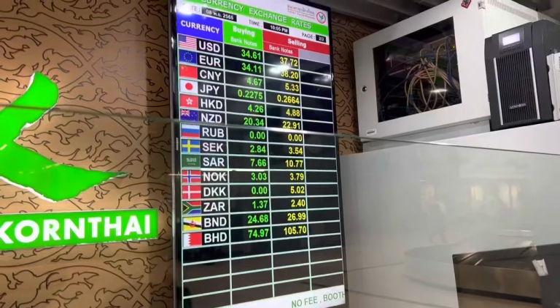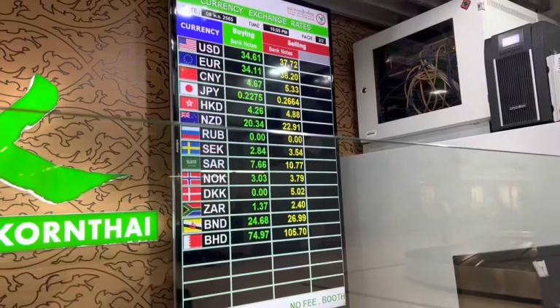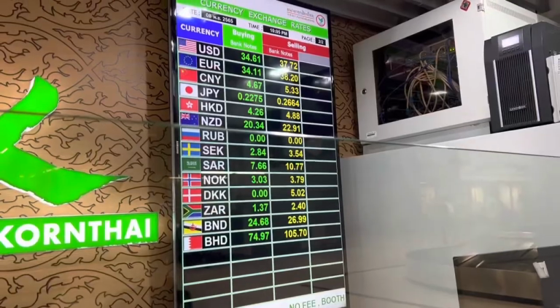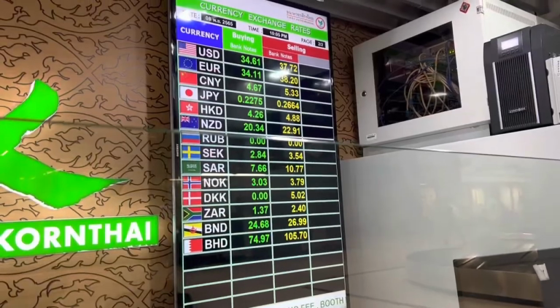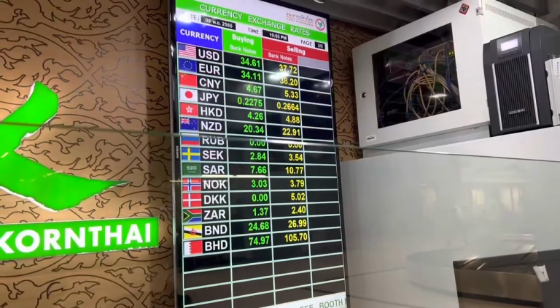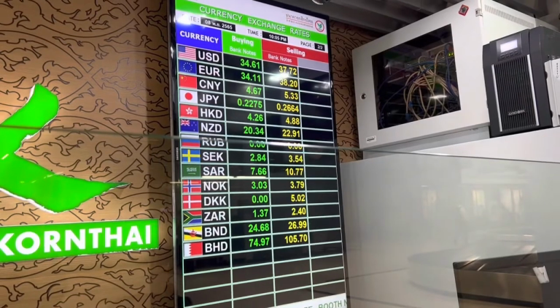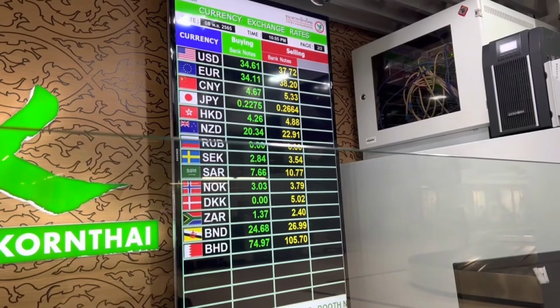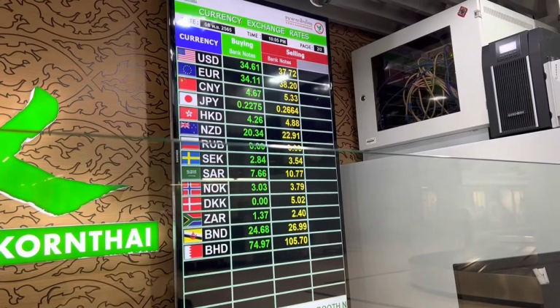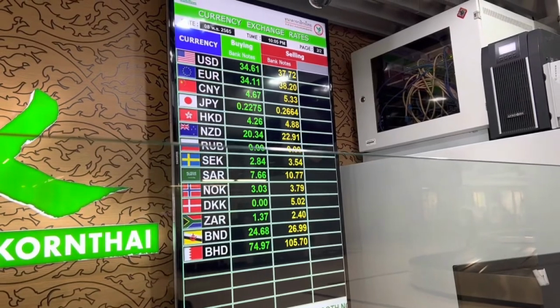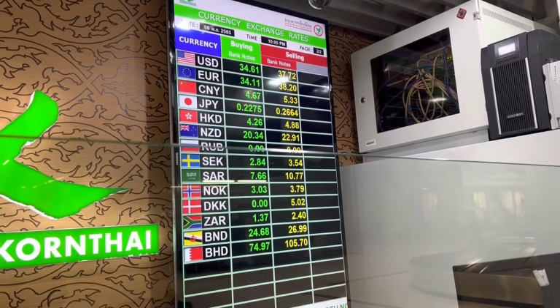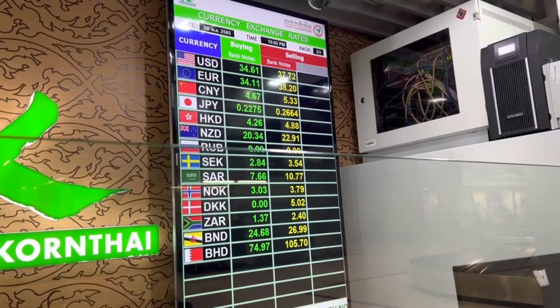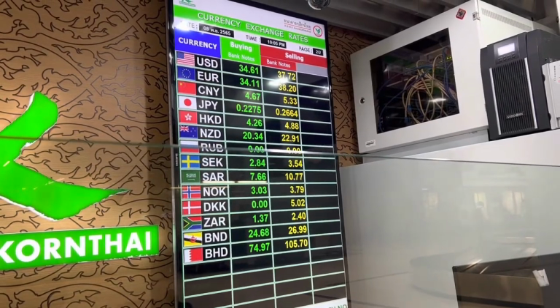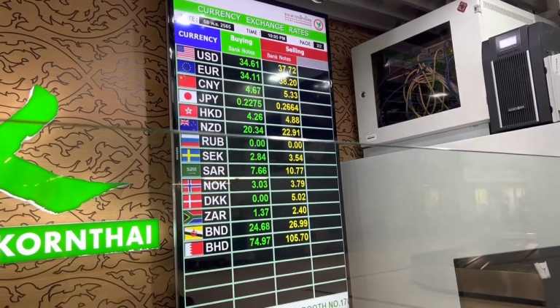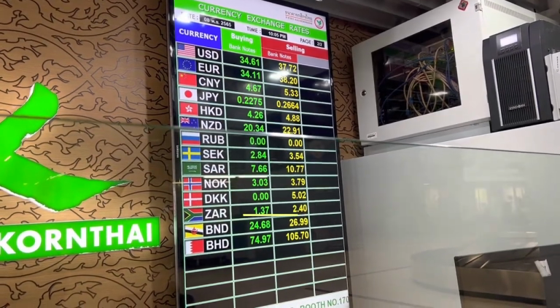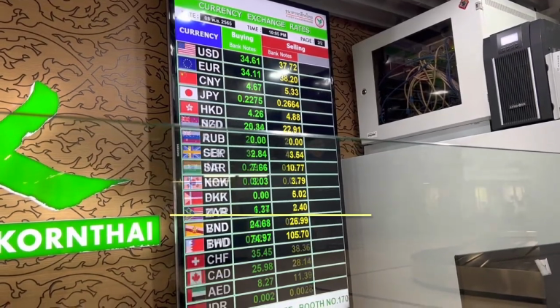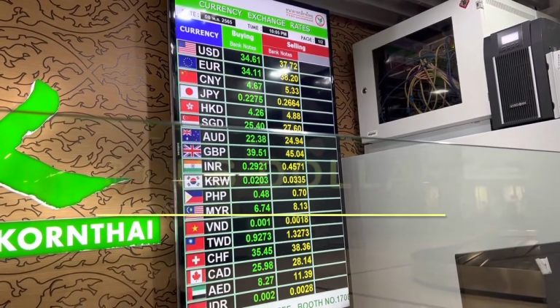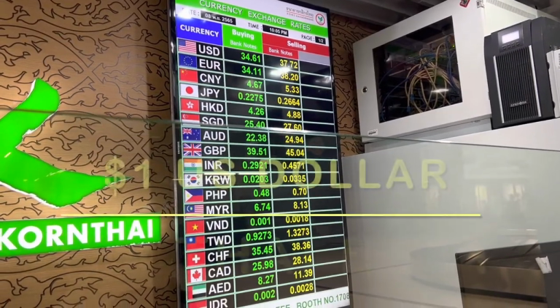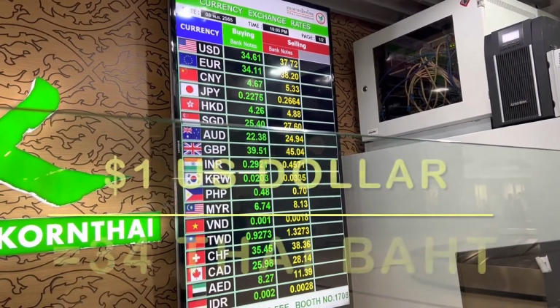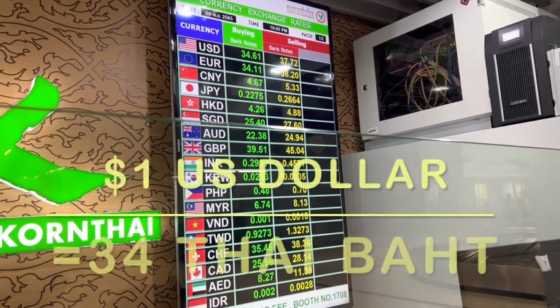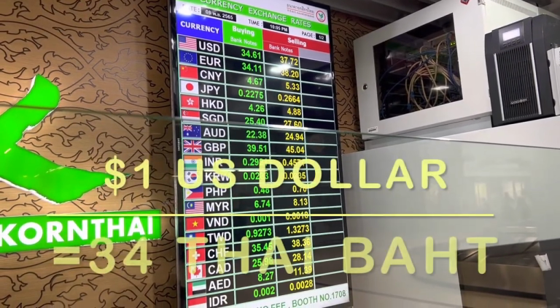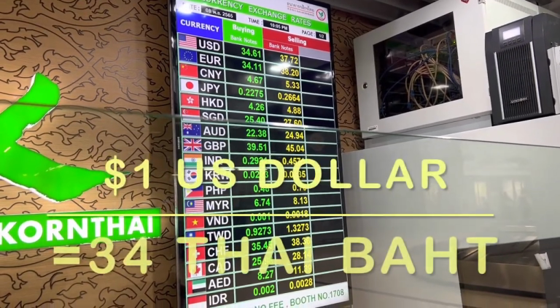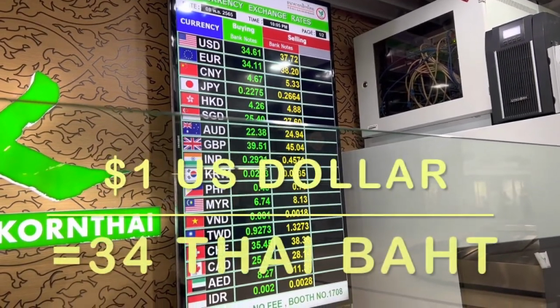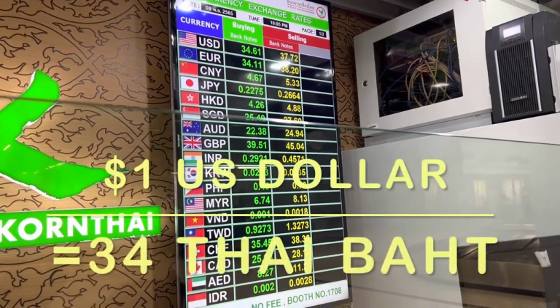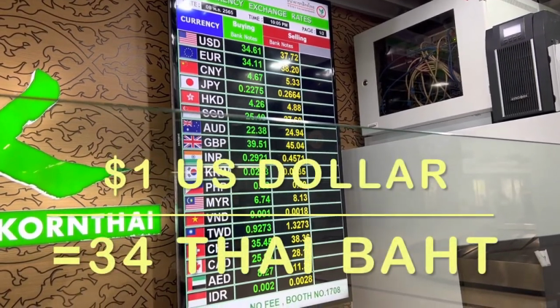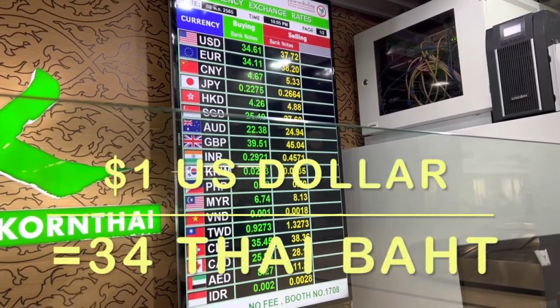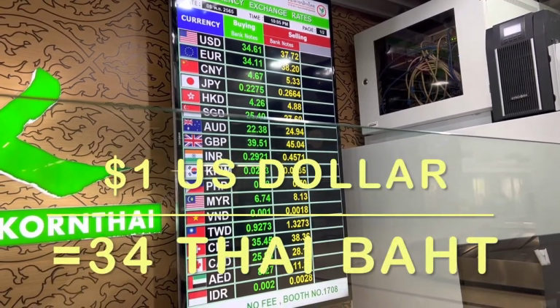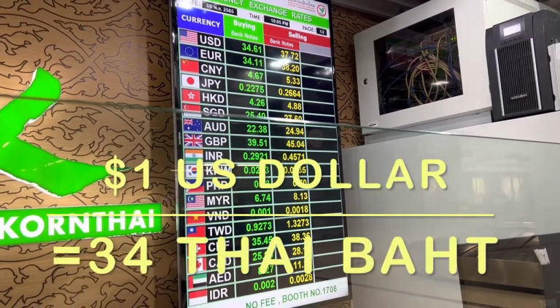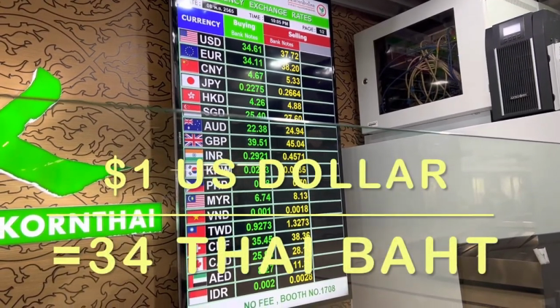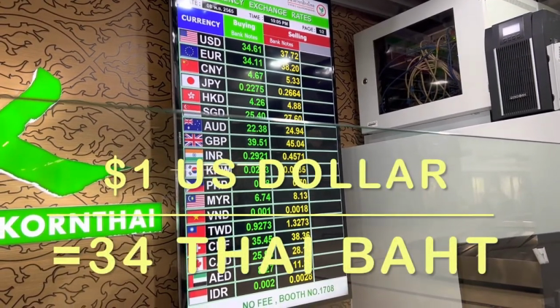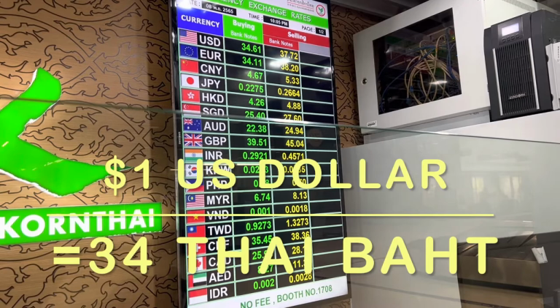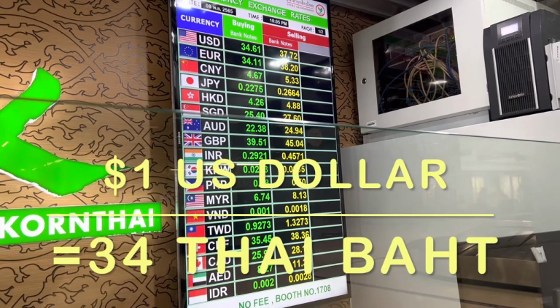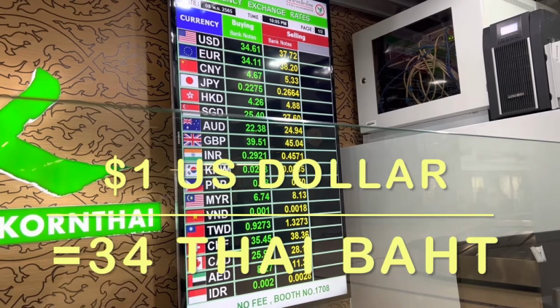And here is the U.S. conversion to Thai Baht. For every $1, equals 34 Thai Baht.